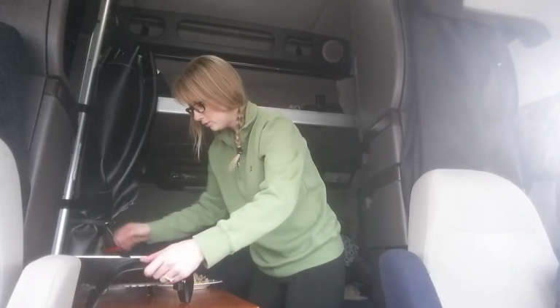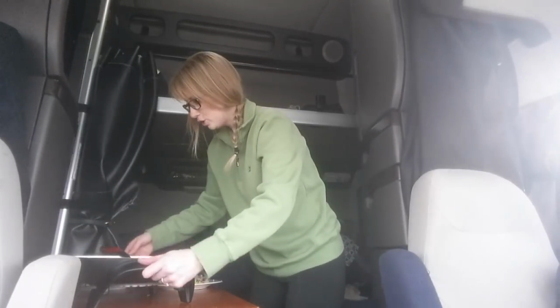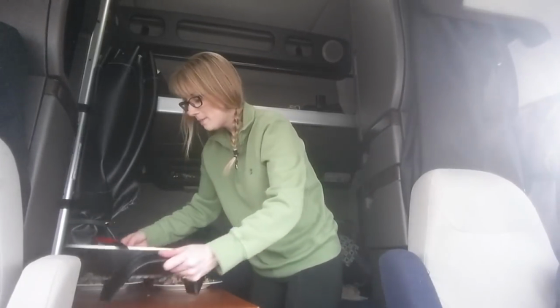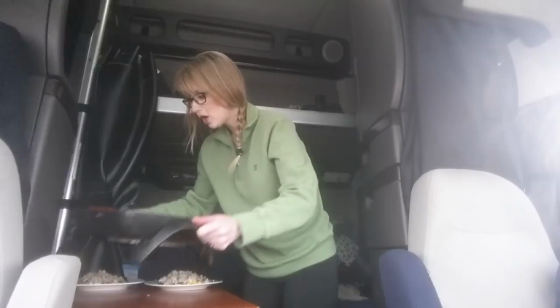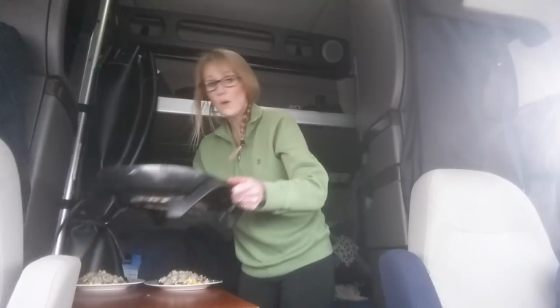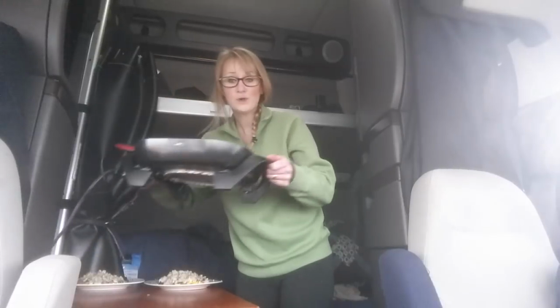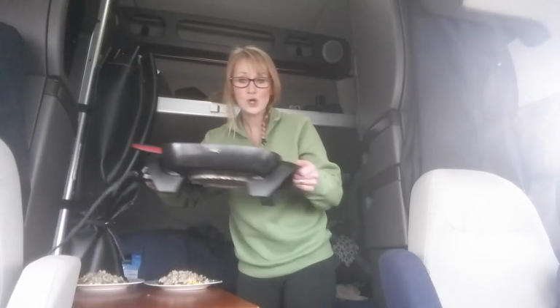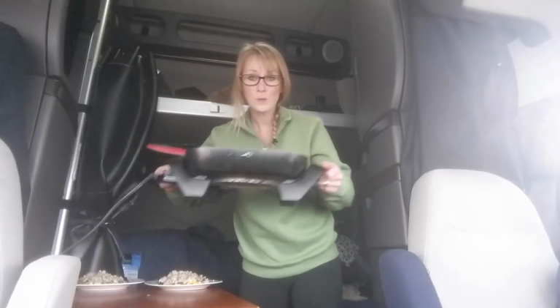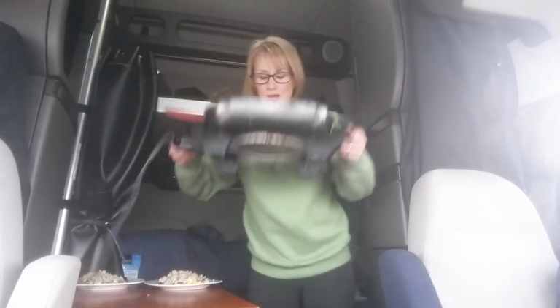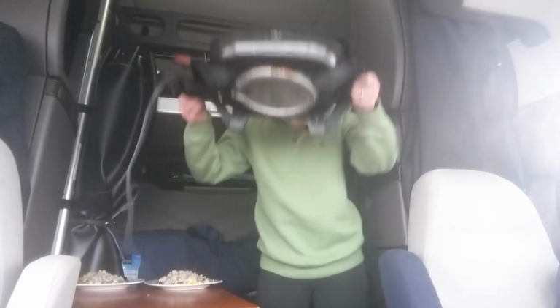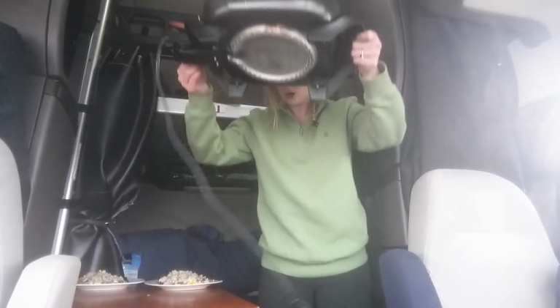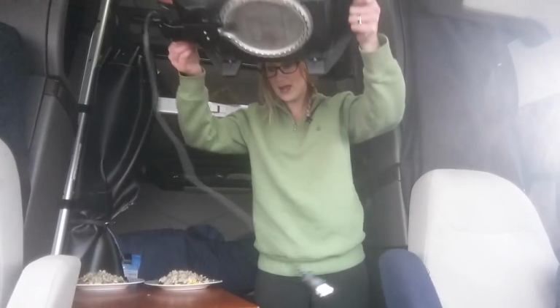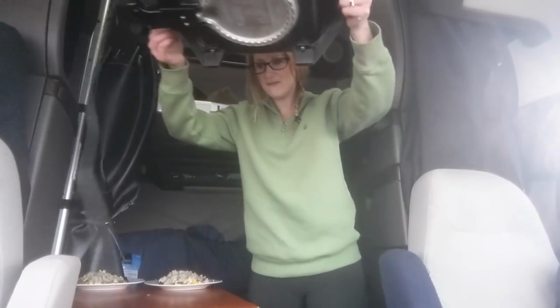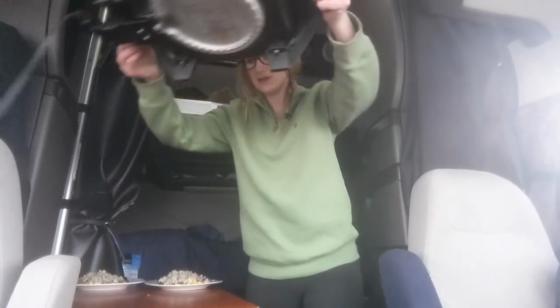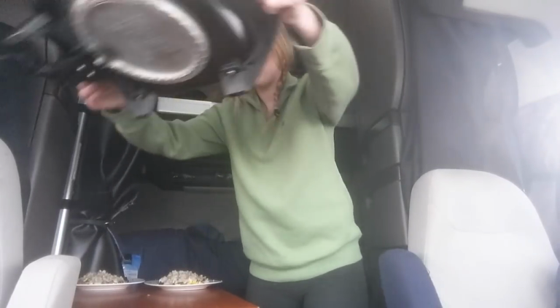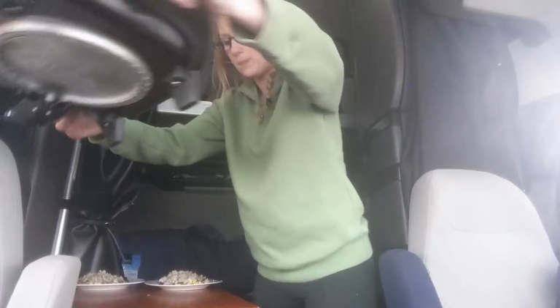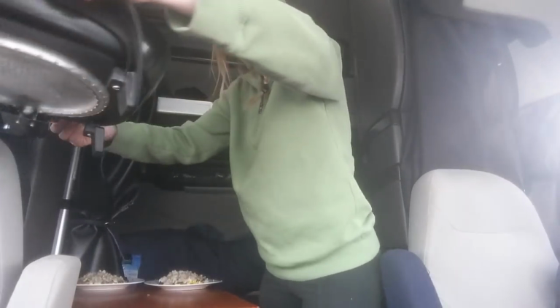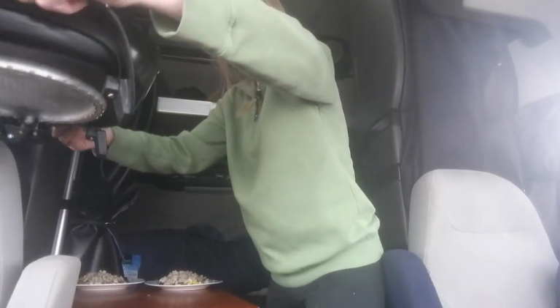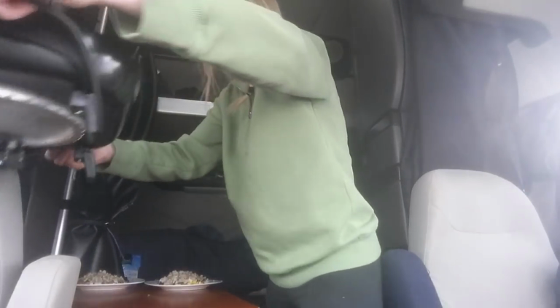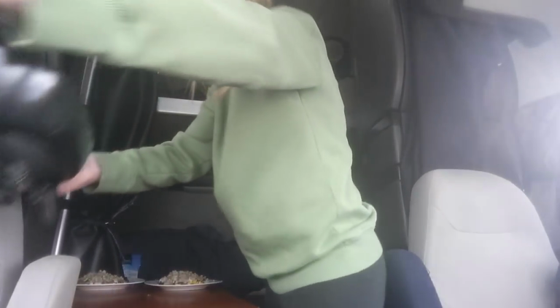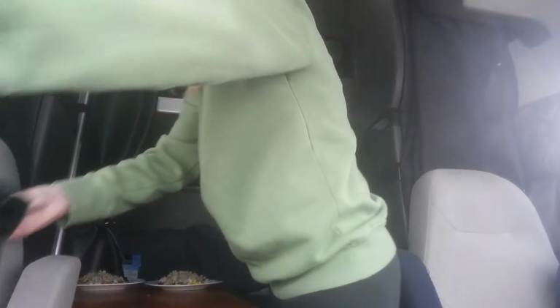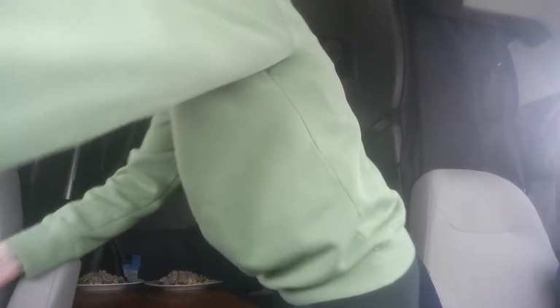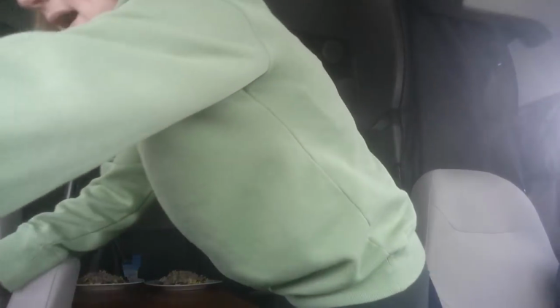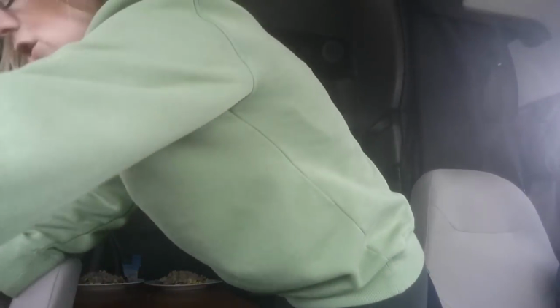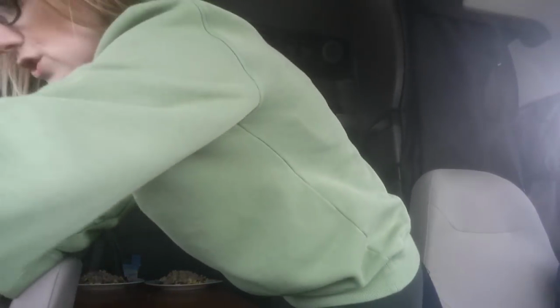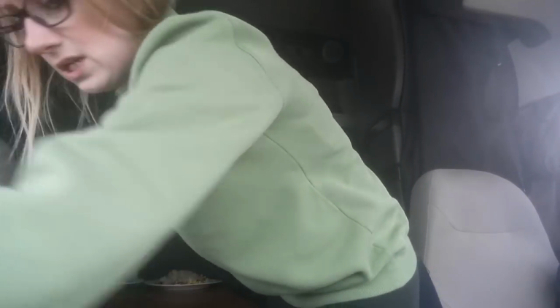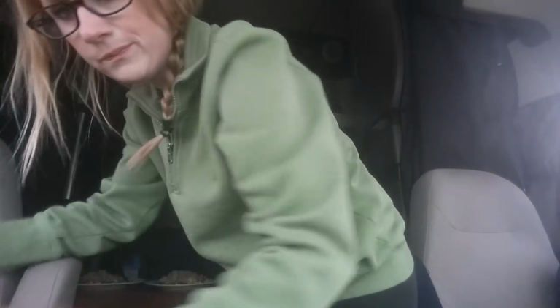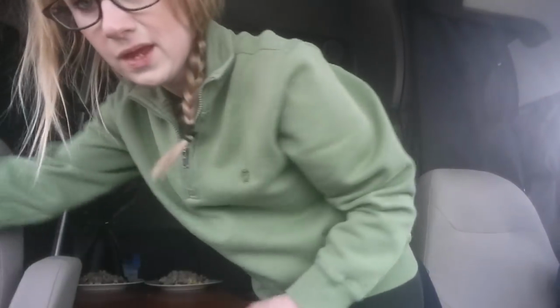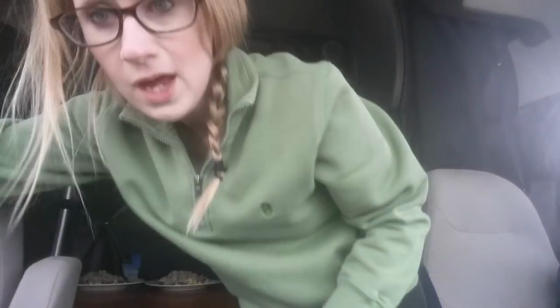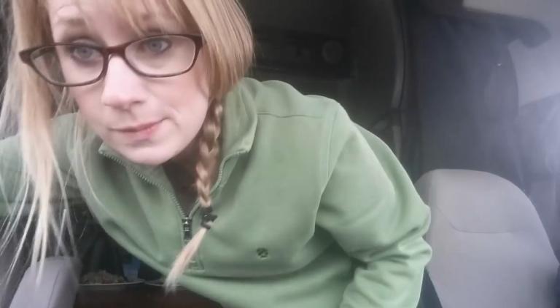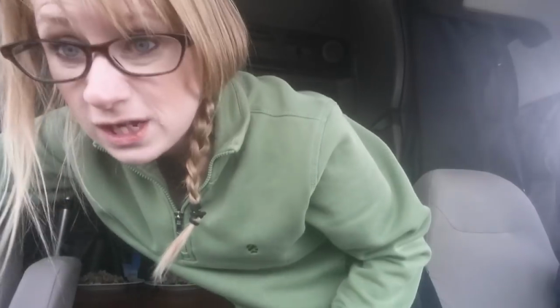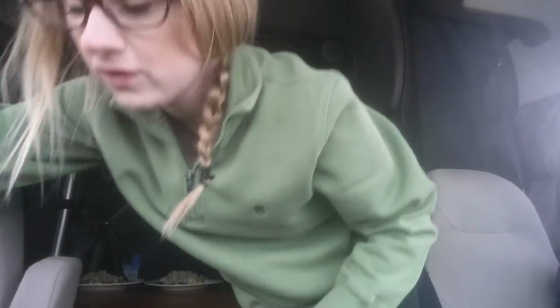Remember to always pre-soak your pan. I have everything prepped and I'm going to fill this up with some water so it can soak while we're eating.